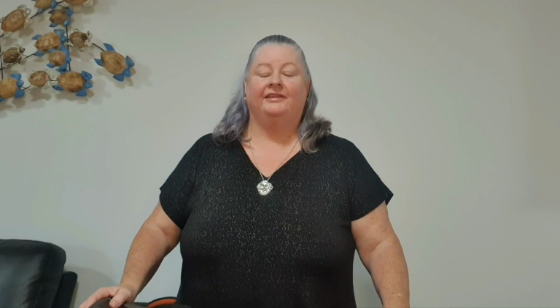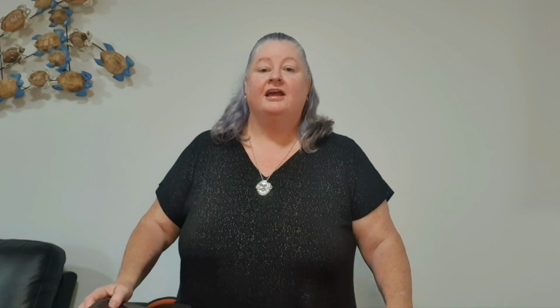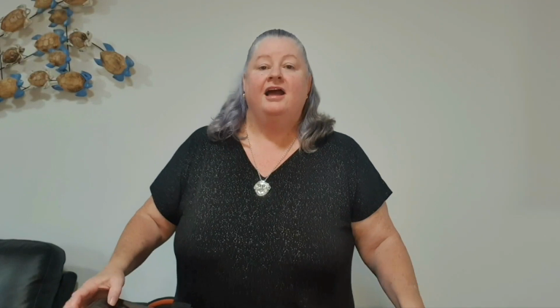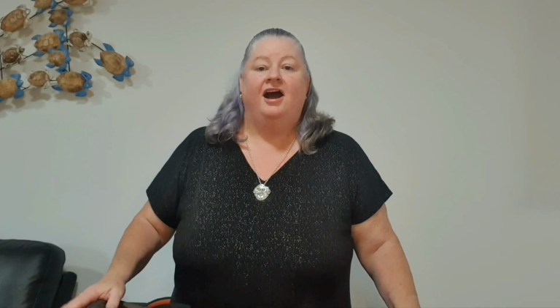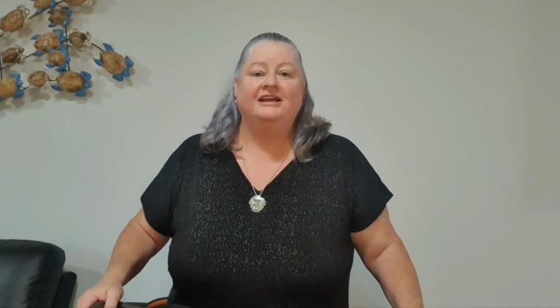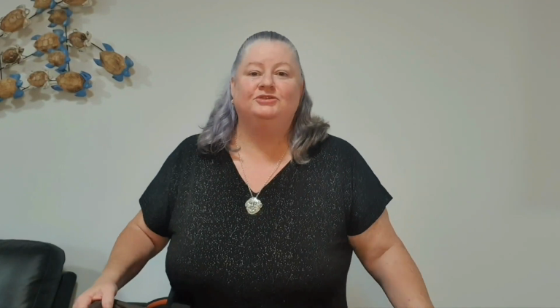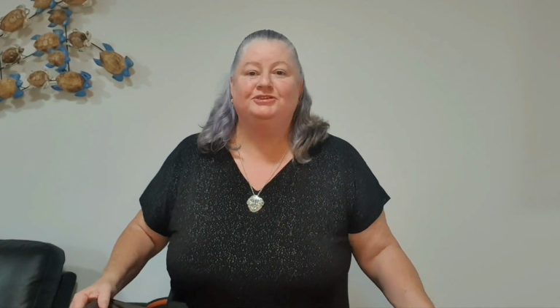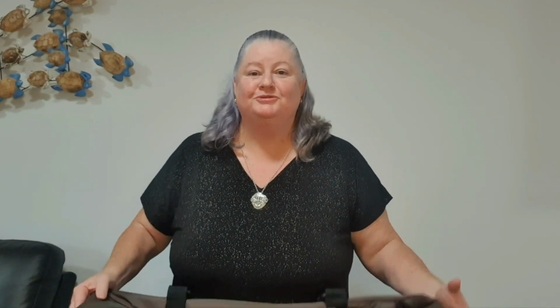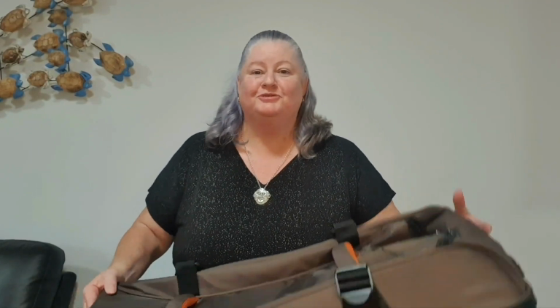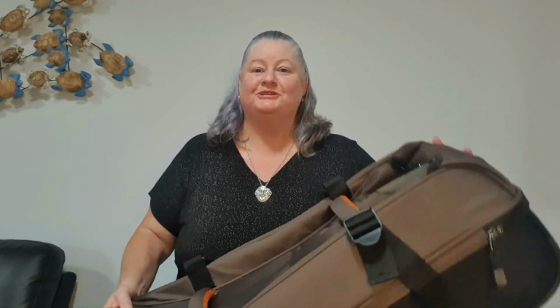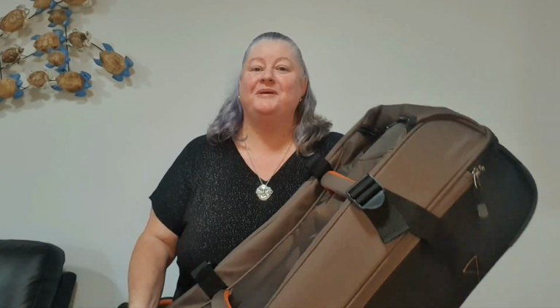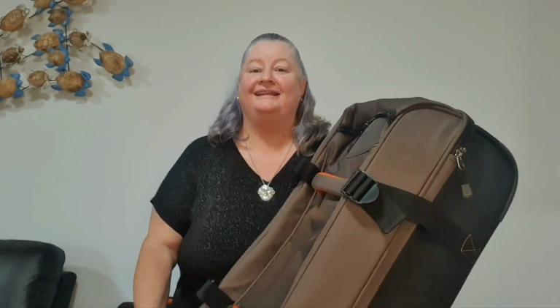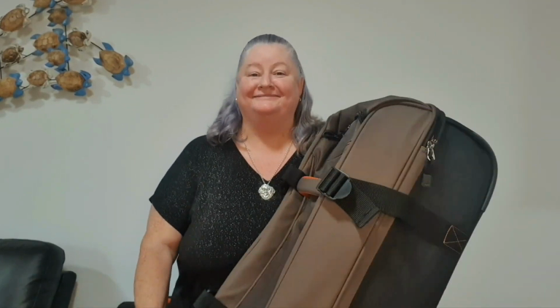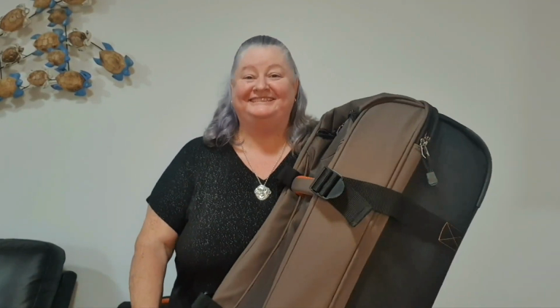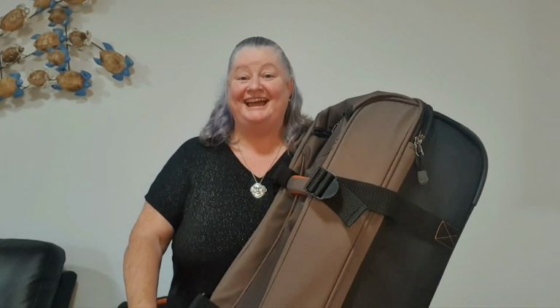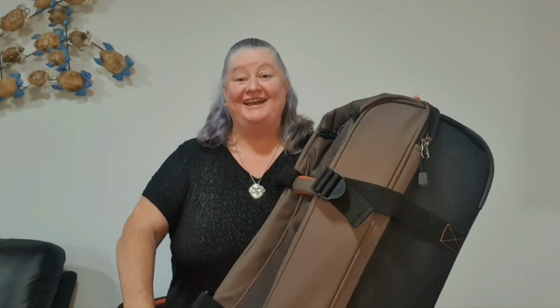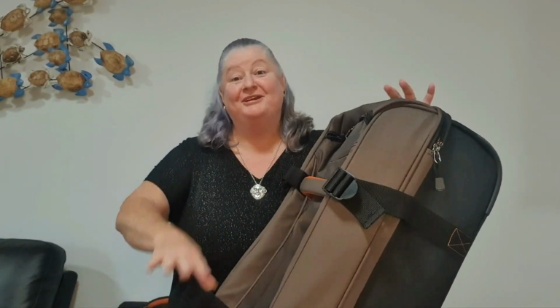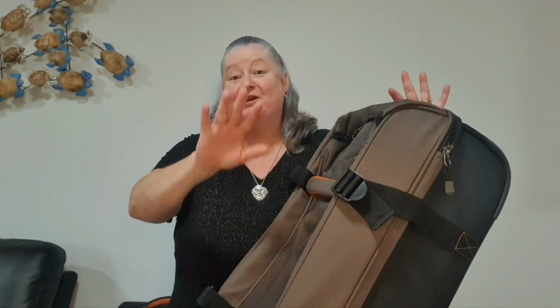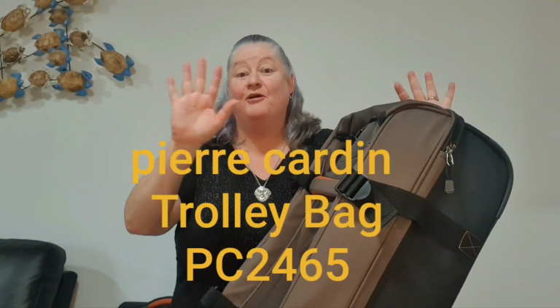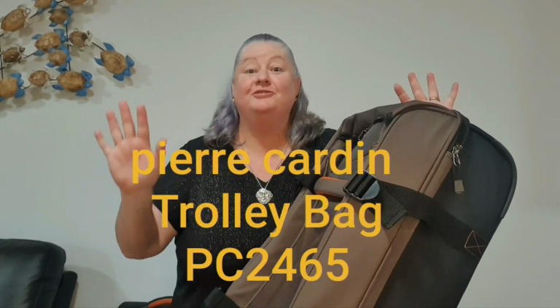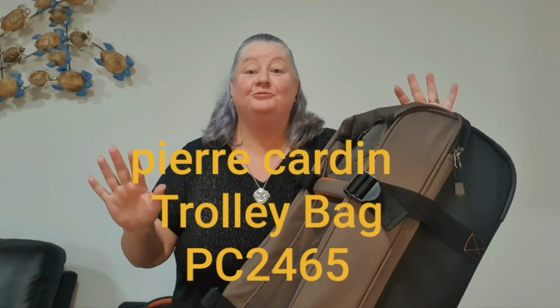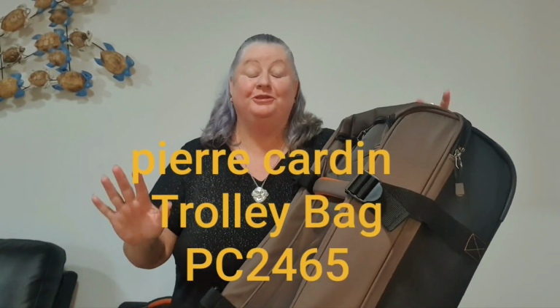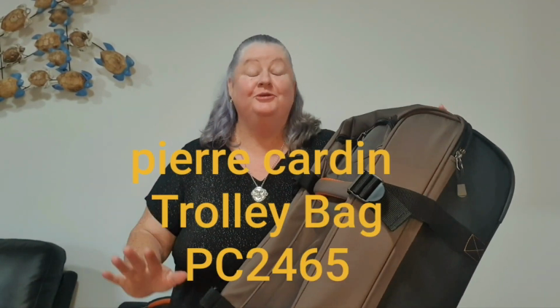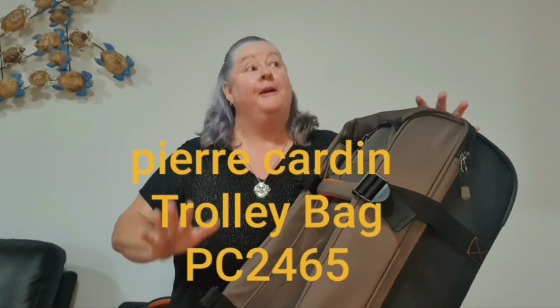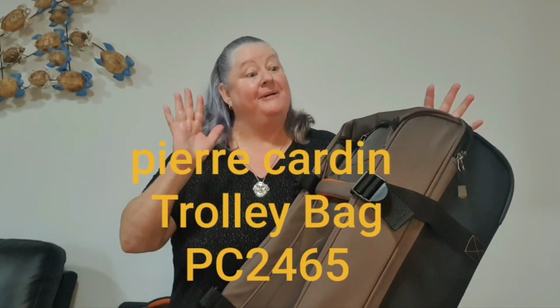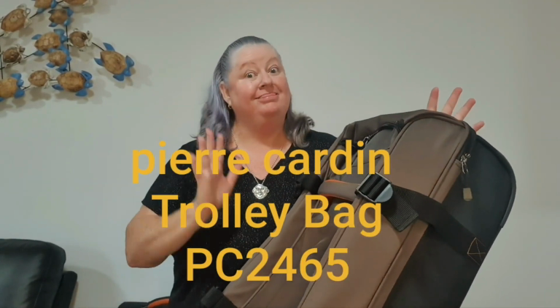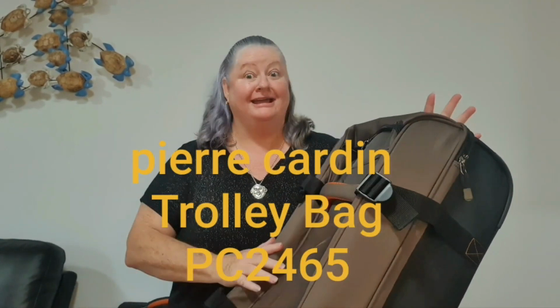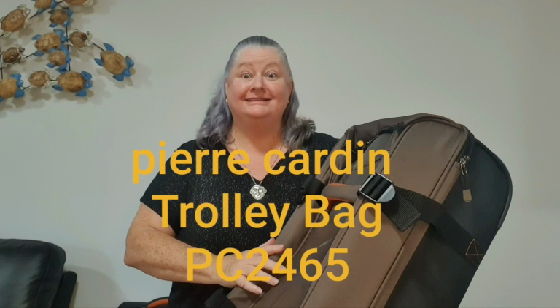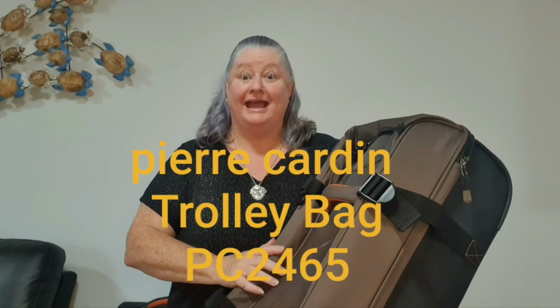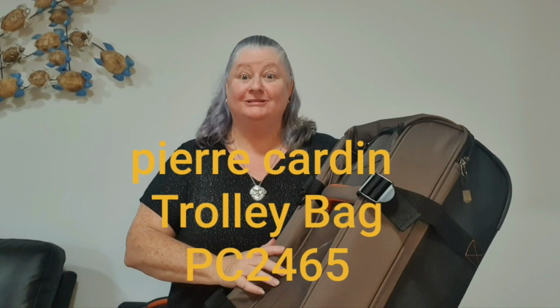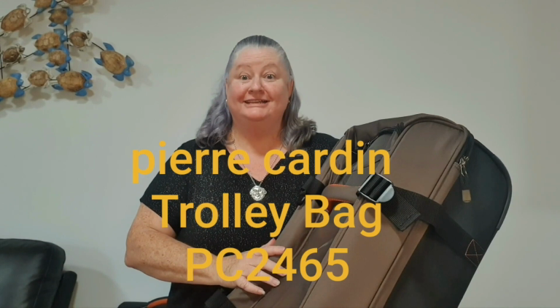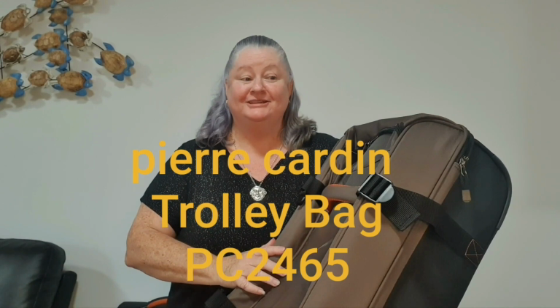Hi, Jewel of Jewels Cruise Companions. Today I'm going to go over with you my latest acquisition.